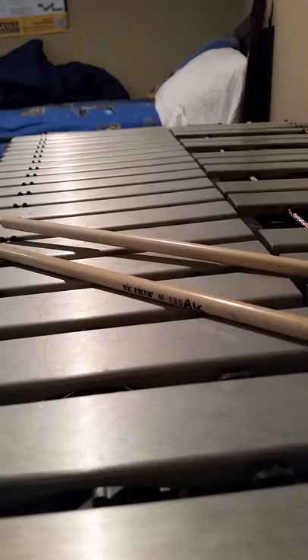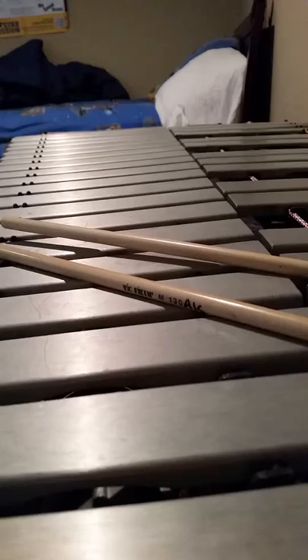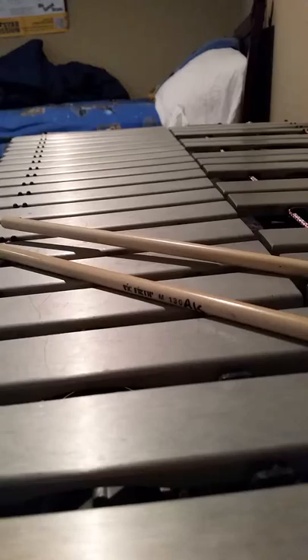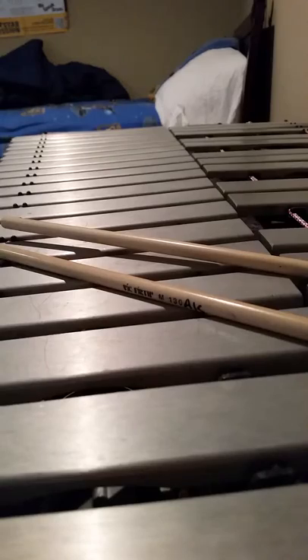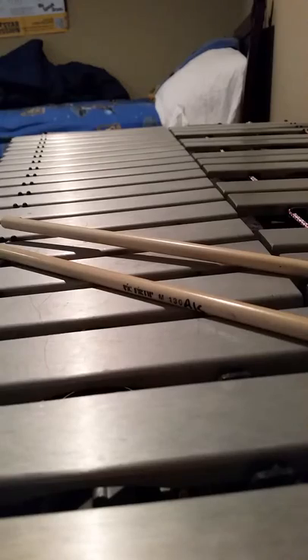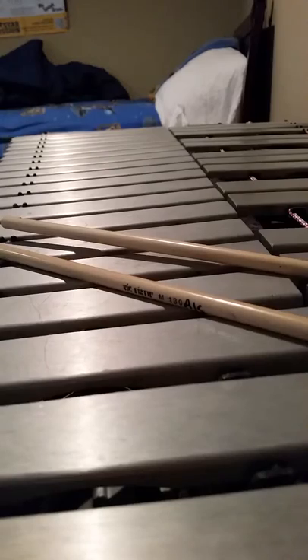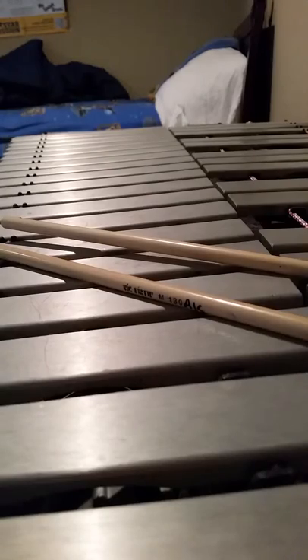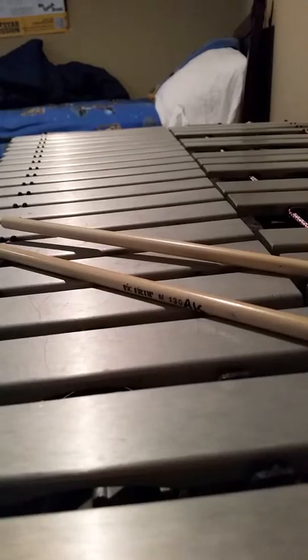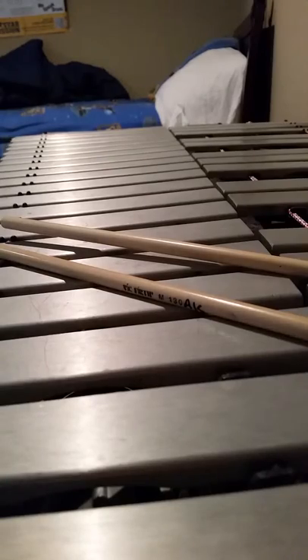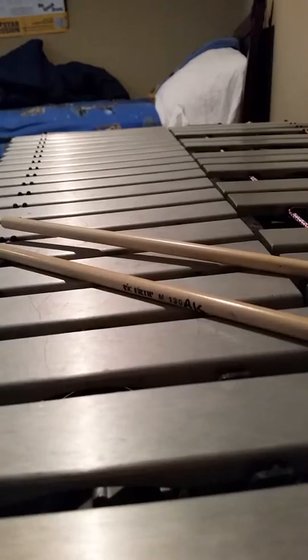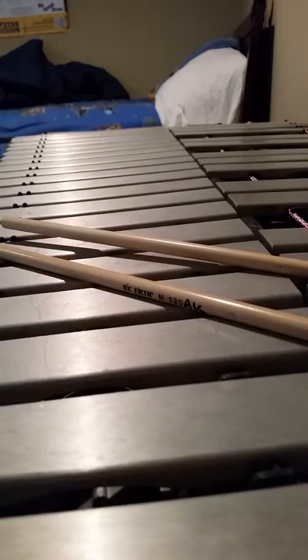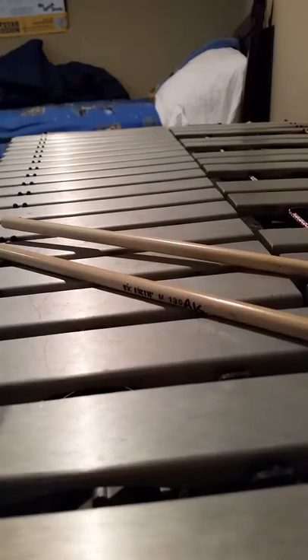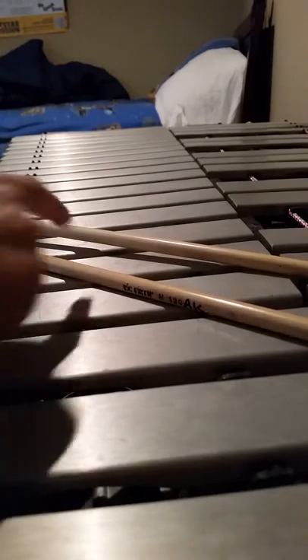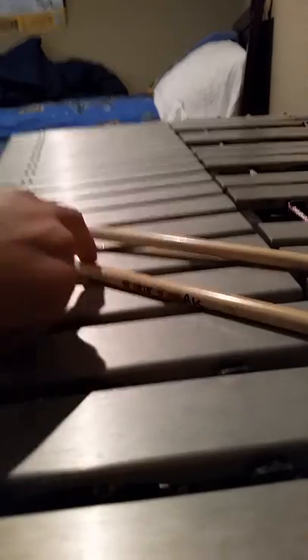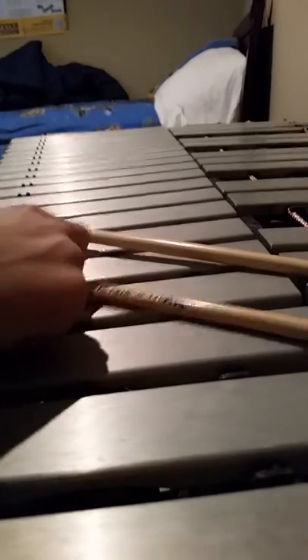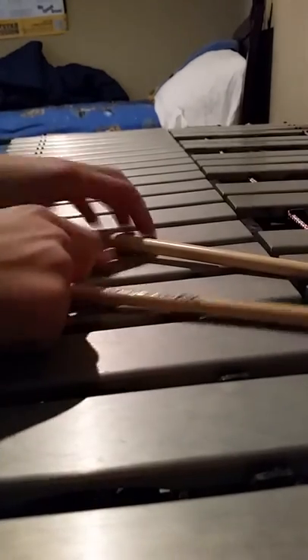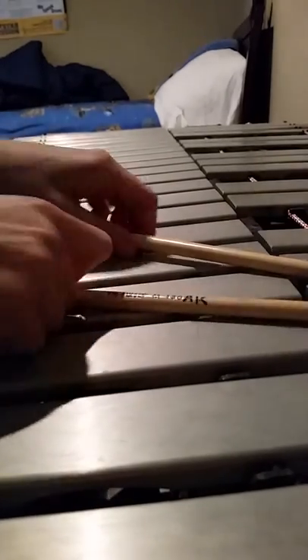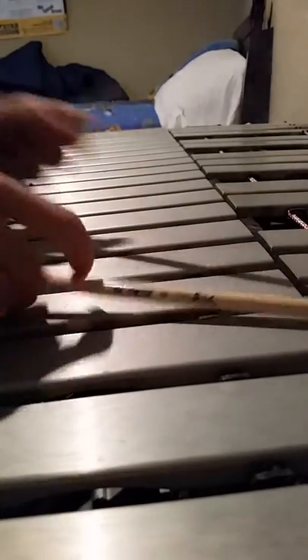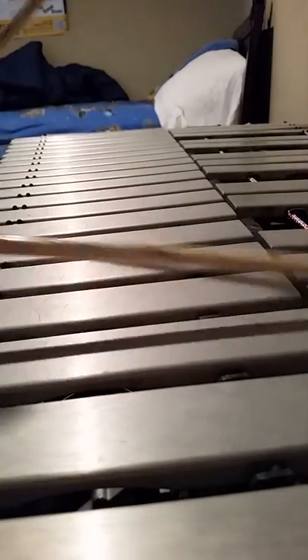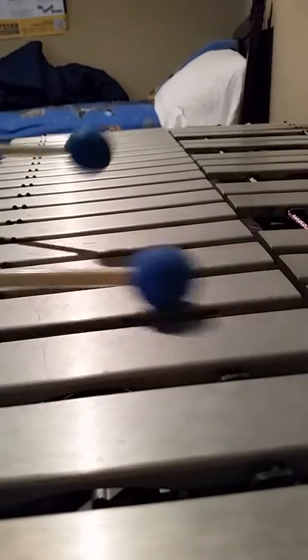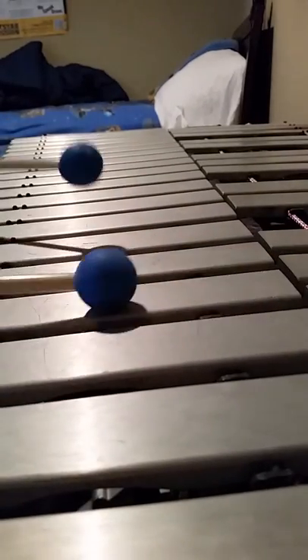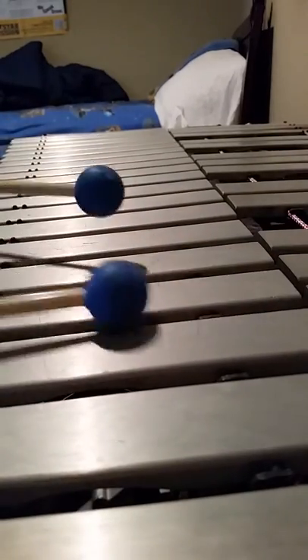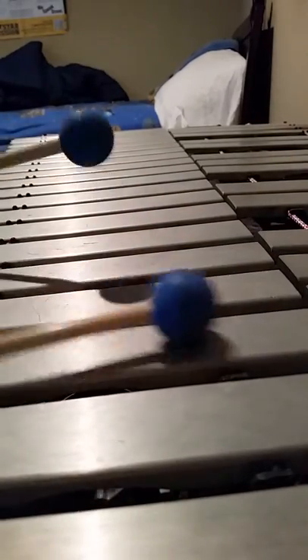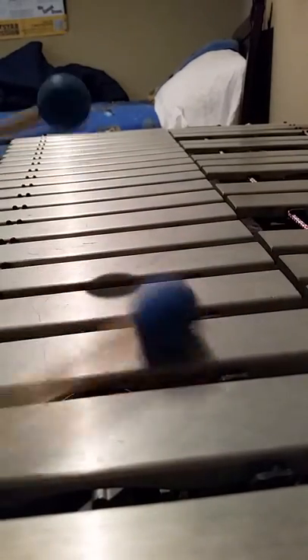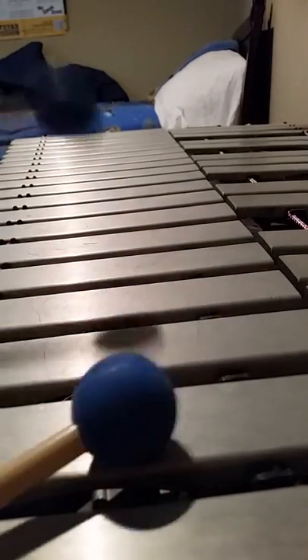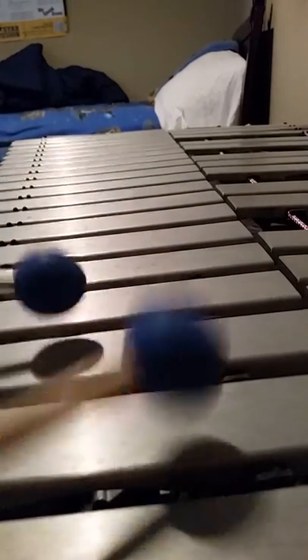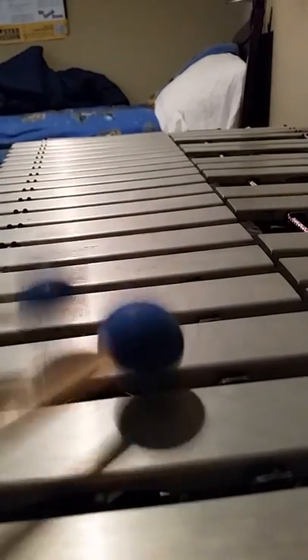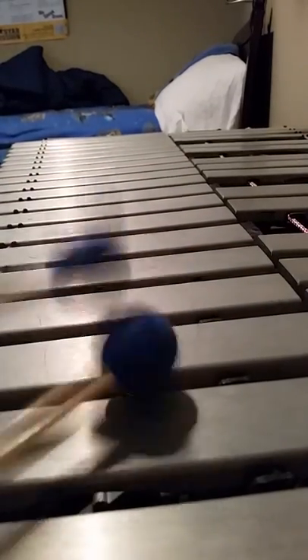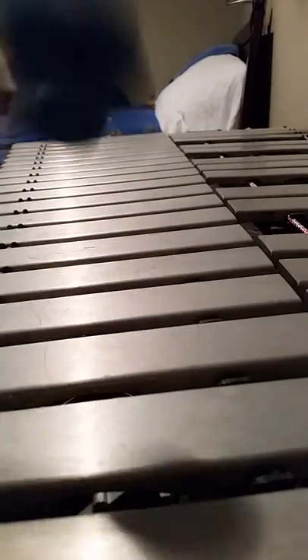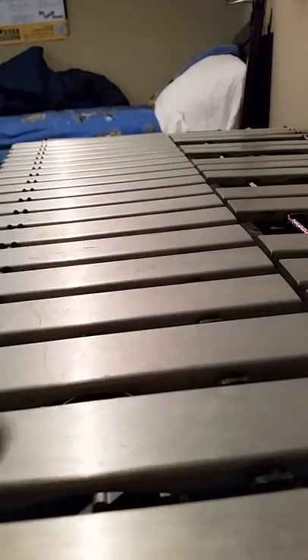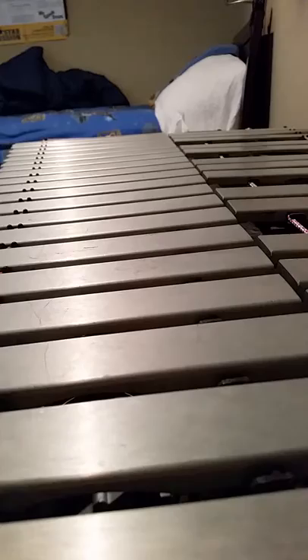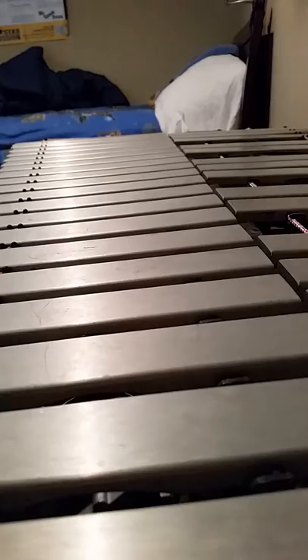Hi guys, how's it going? My name's Alex, and I'm playing Sereia's song from The Legend of Zelda on a vibraphone.